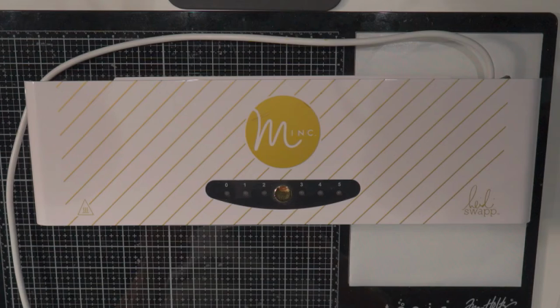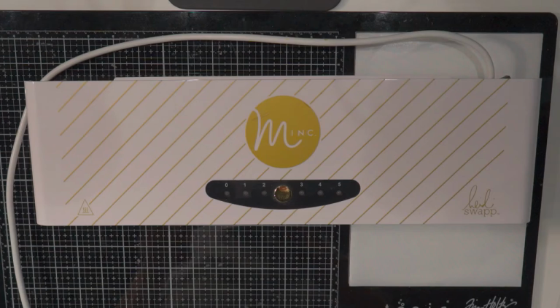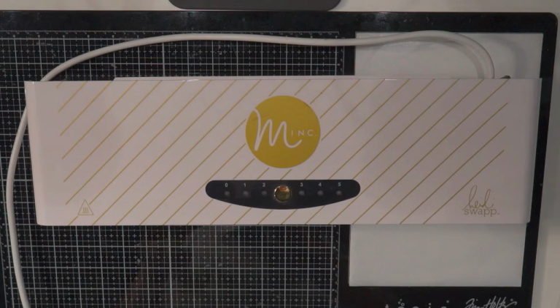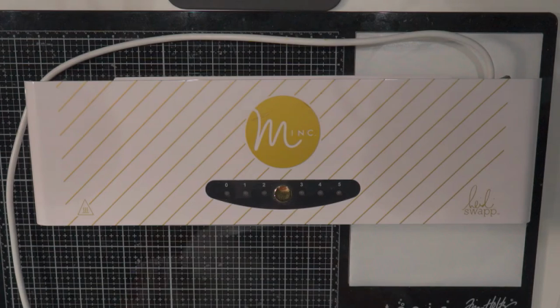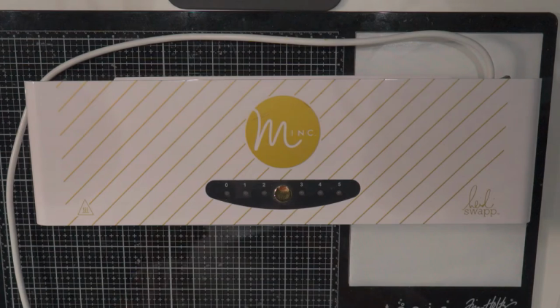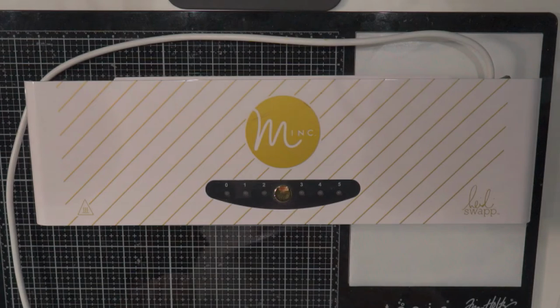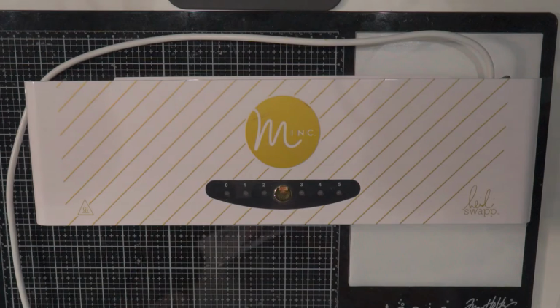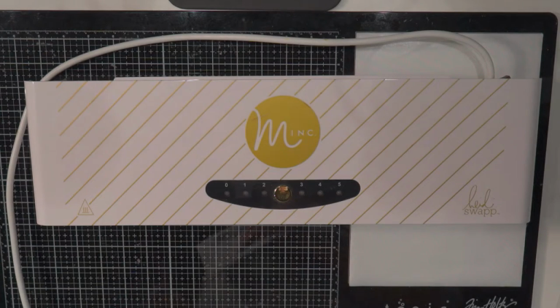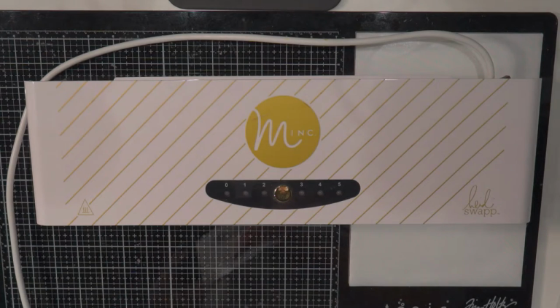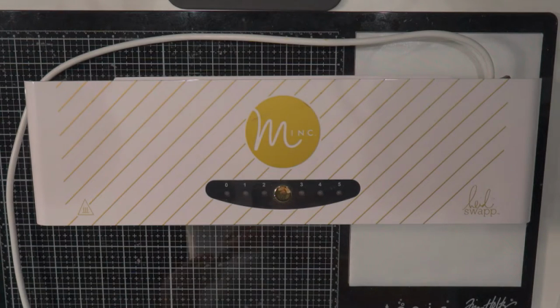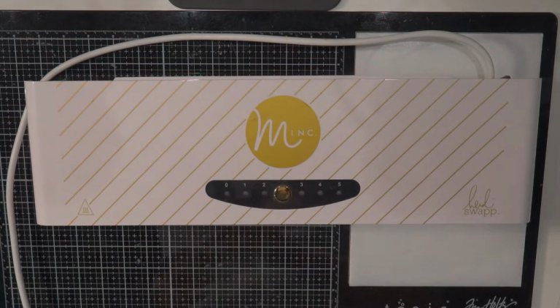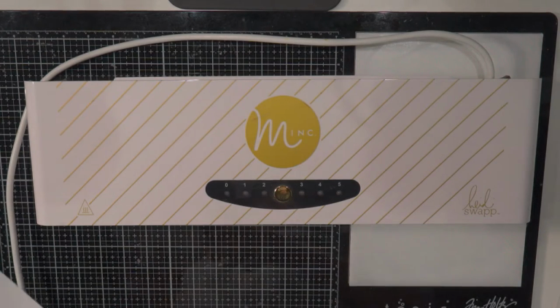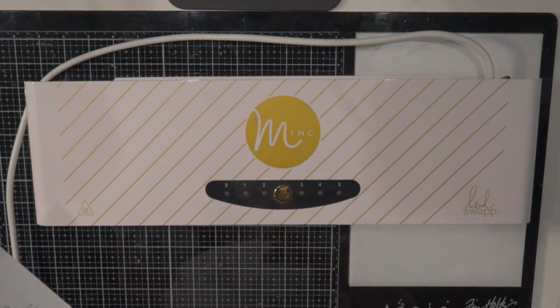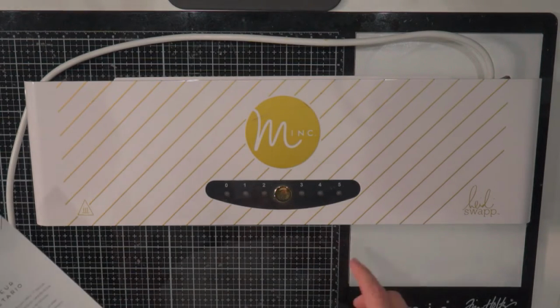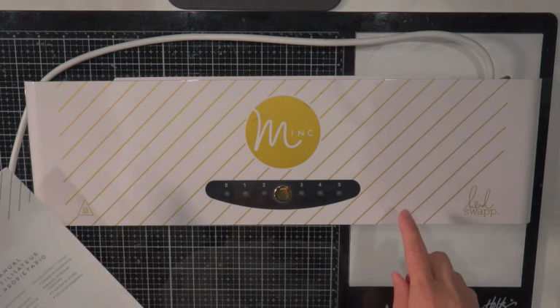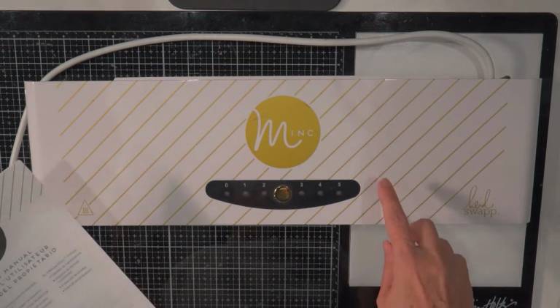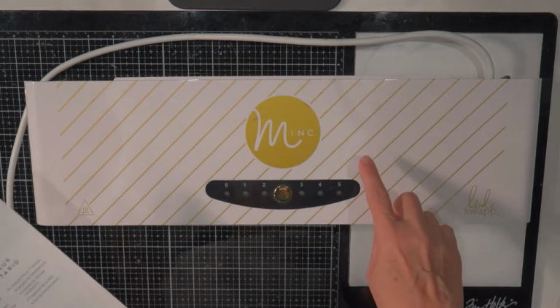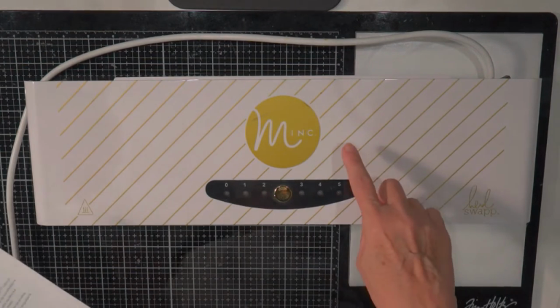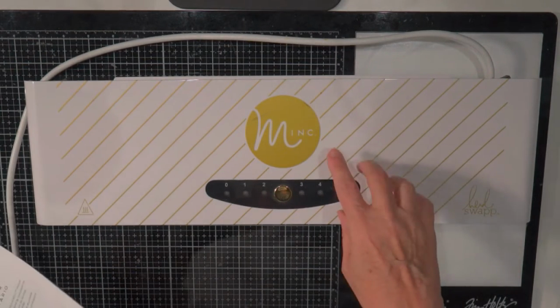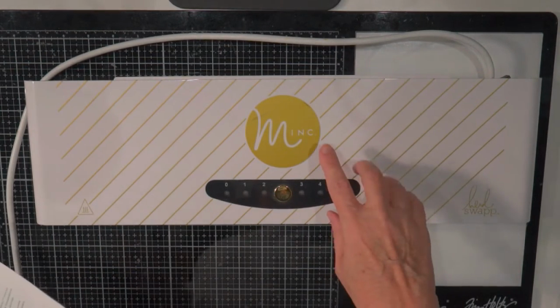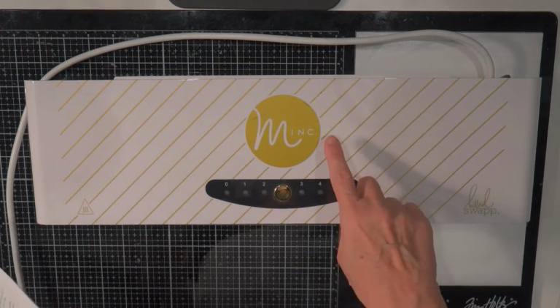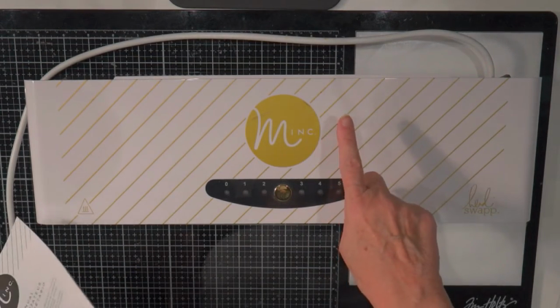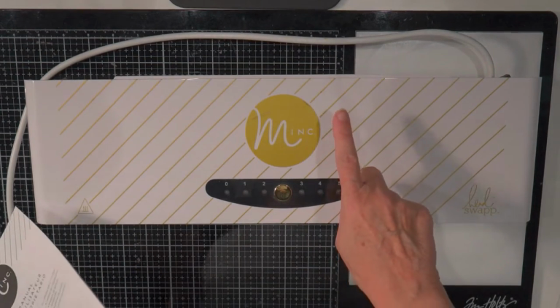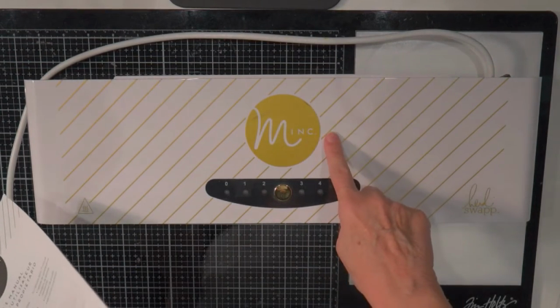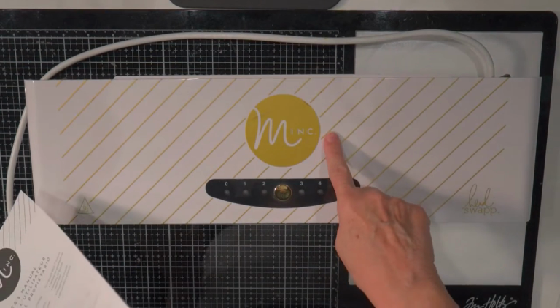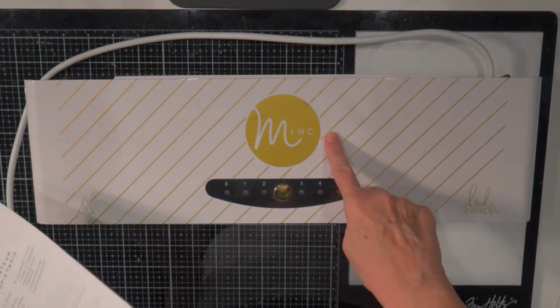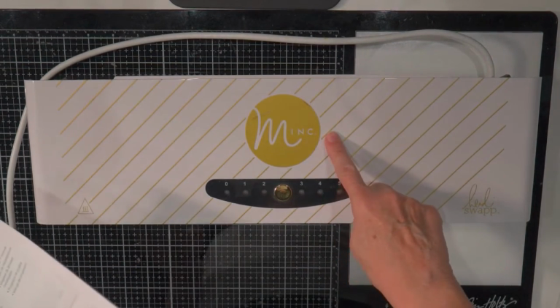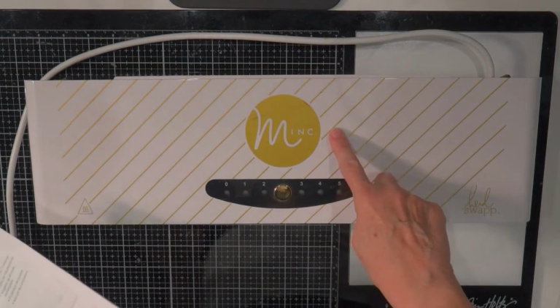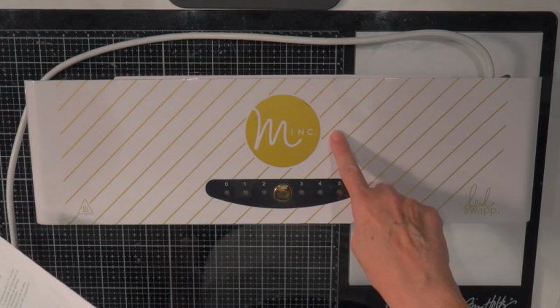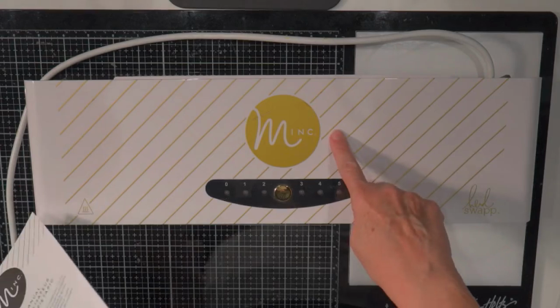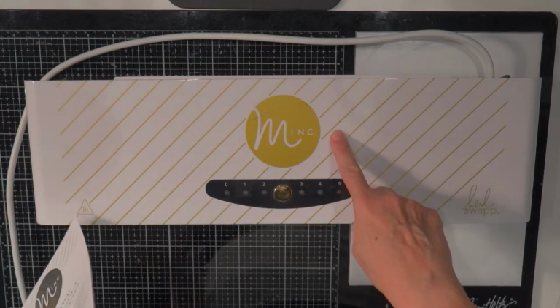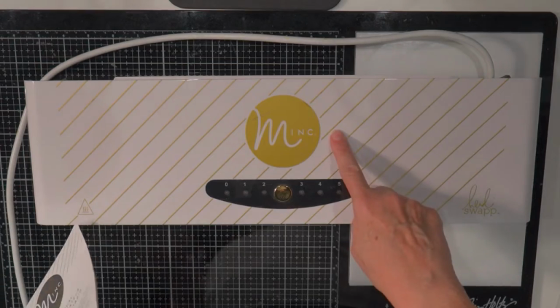Hi guys, Terri here. Today I want to talk to you about the Heidi Swapp Mink Machine.